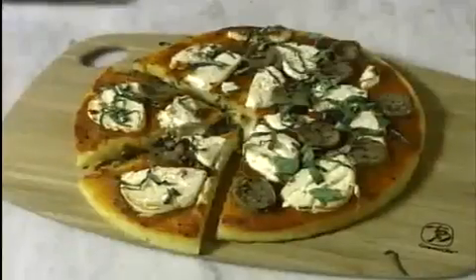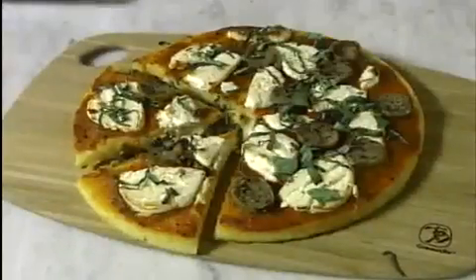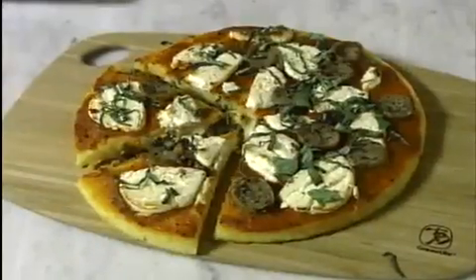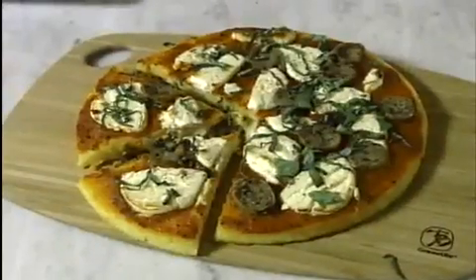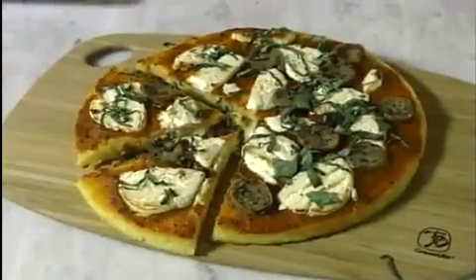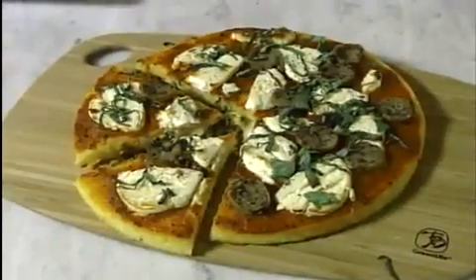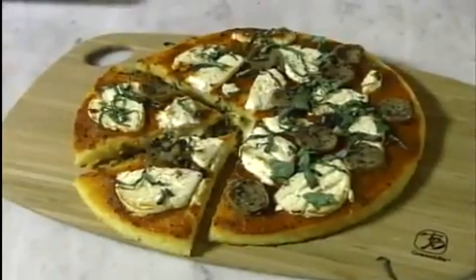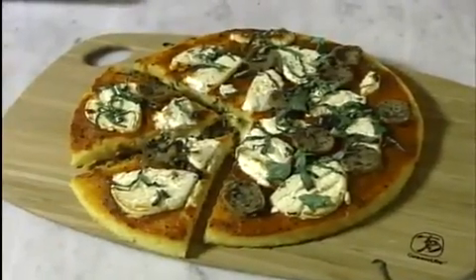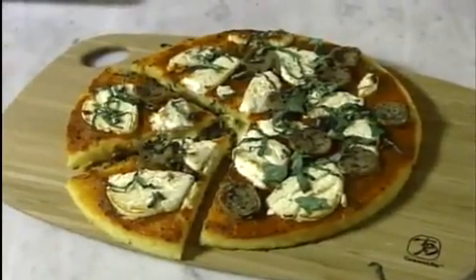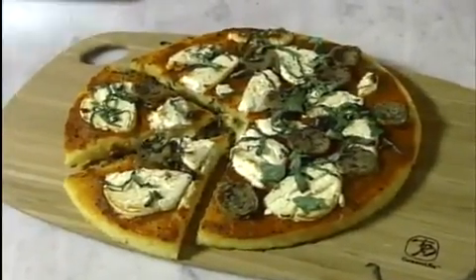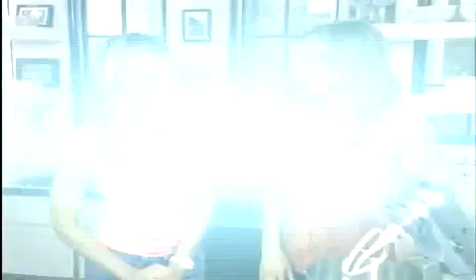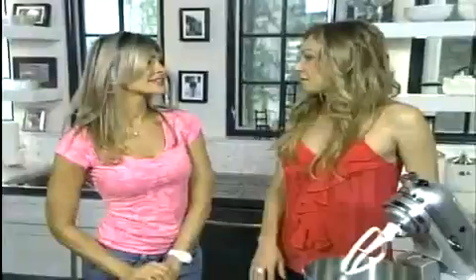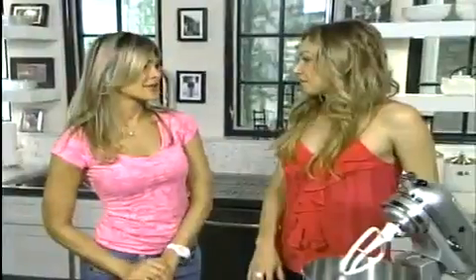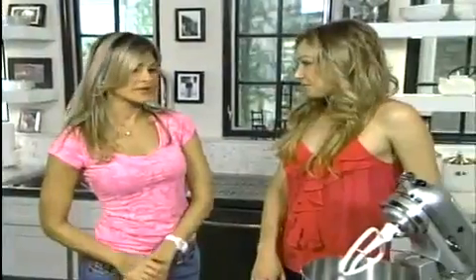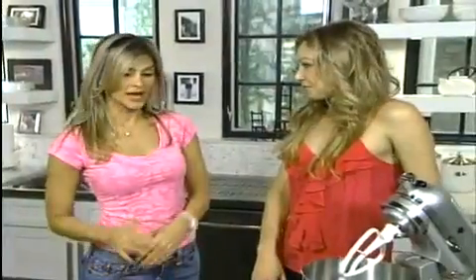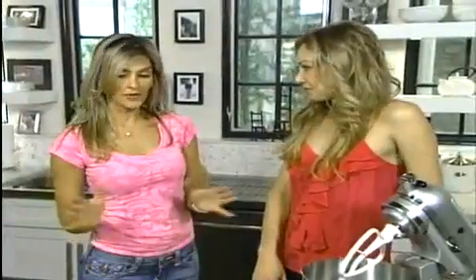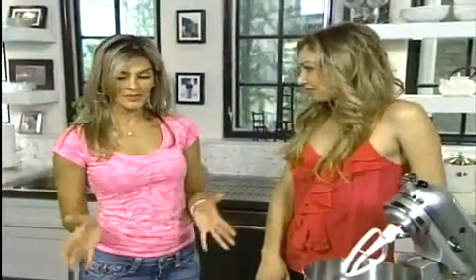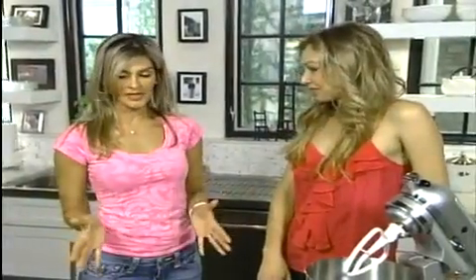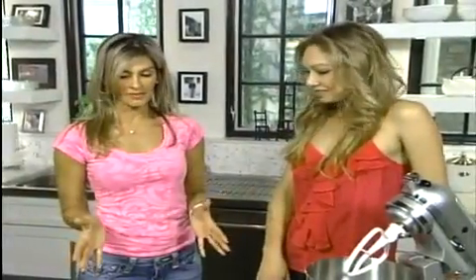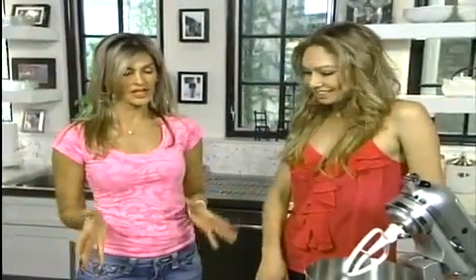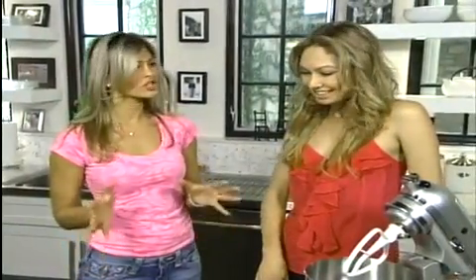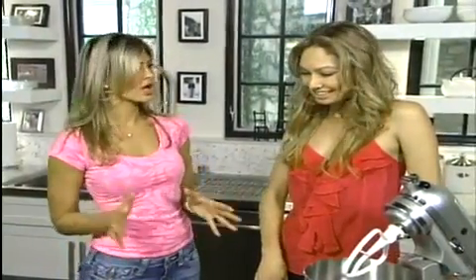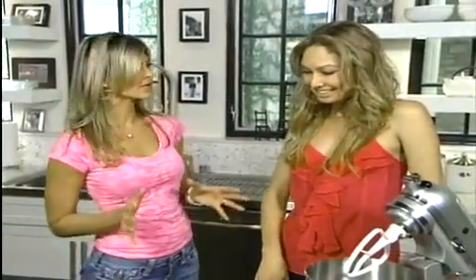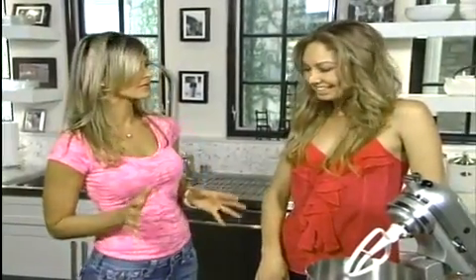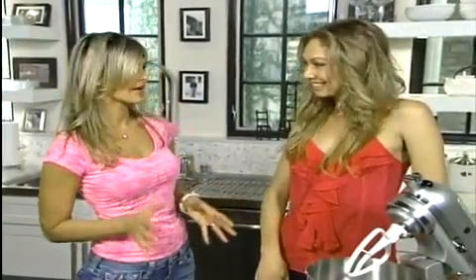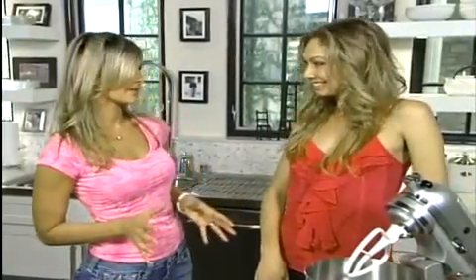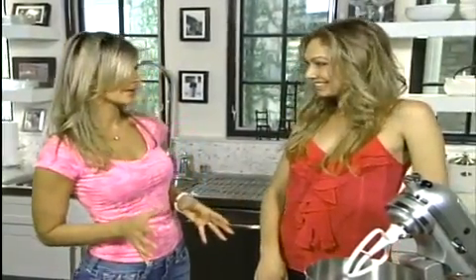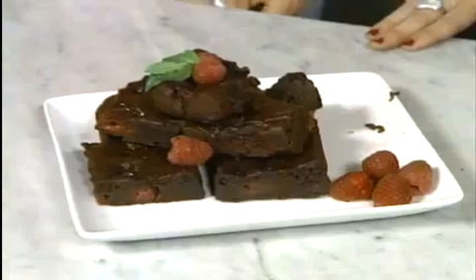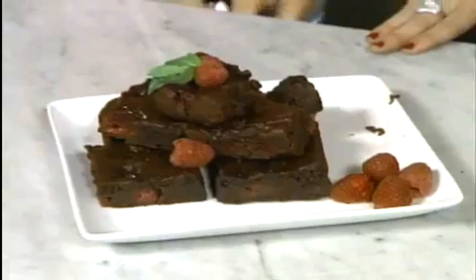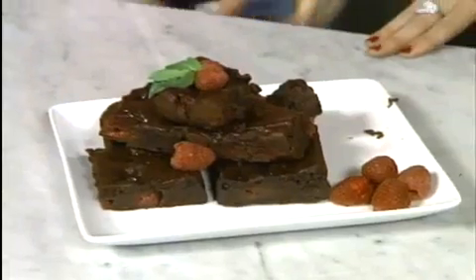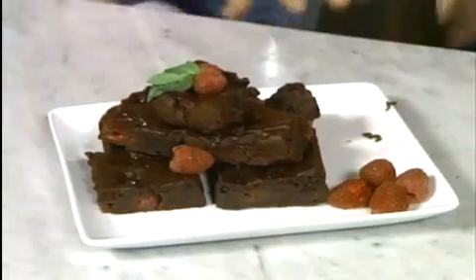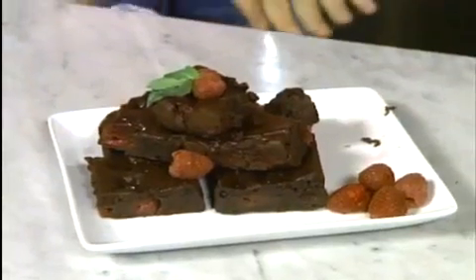We're going to bake it at 450 degrees for about 10 to 15 minutes. It looks good, huh? Pretty!